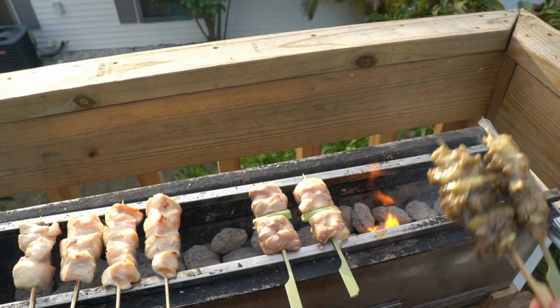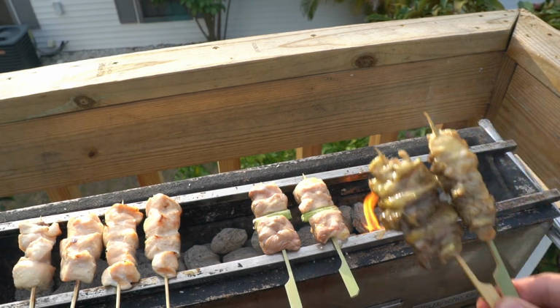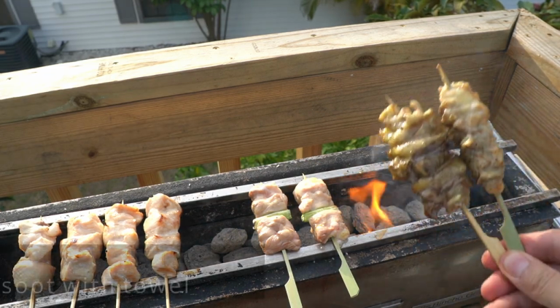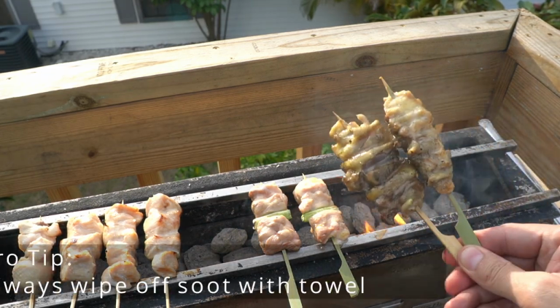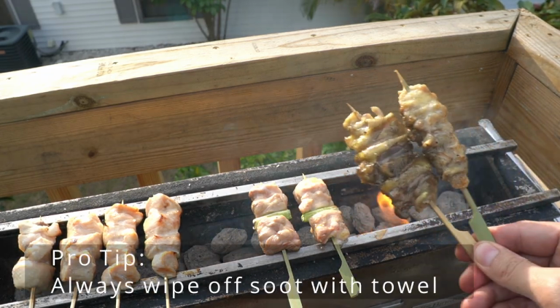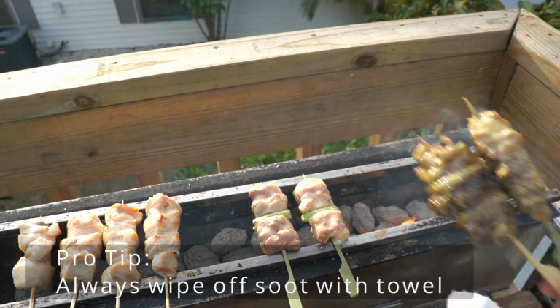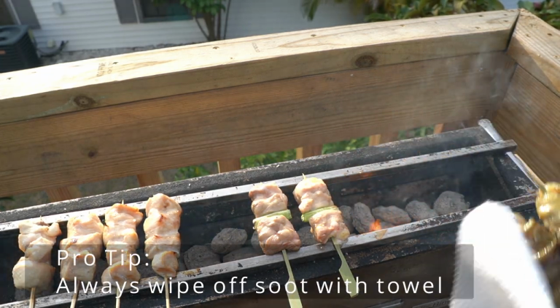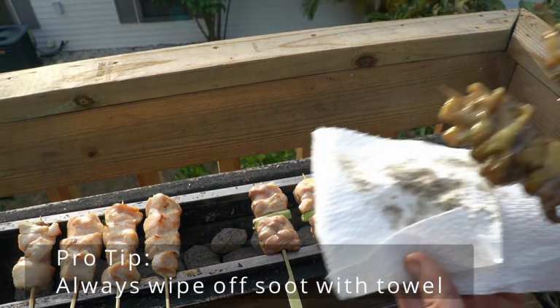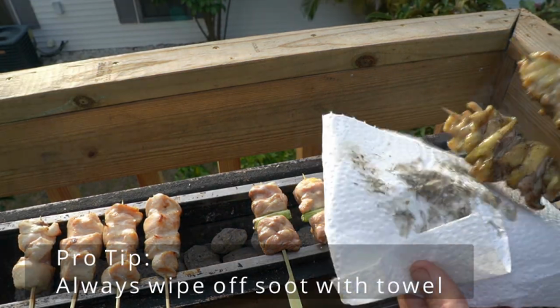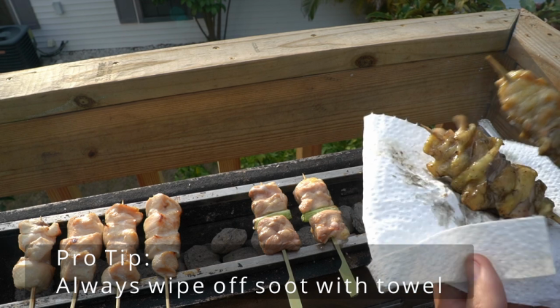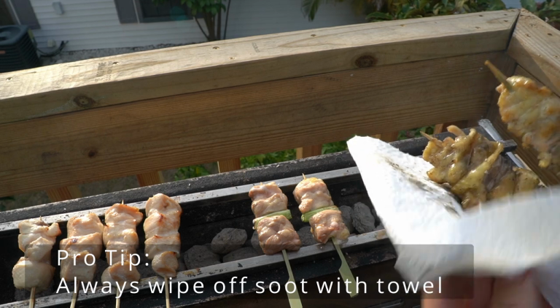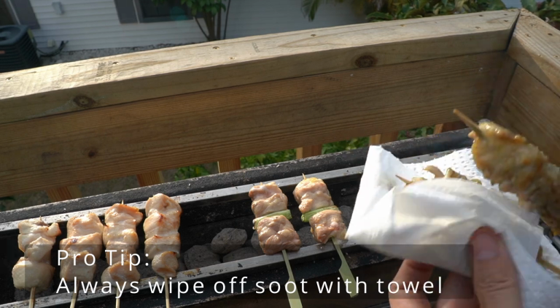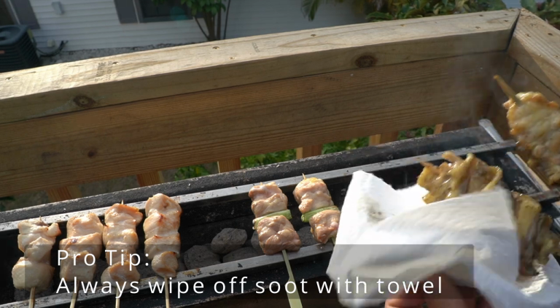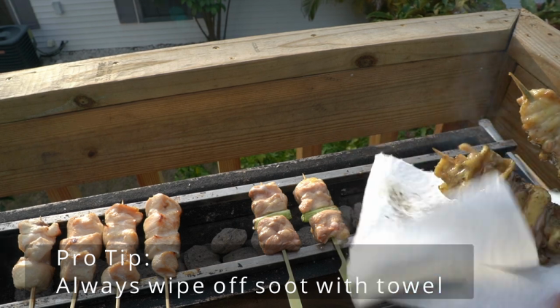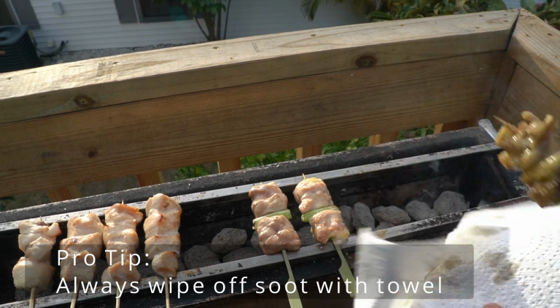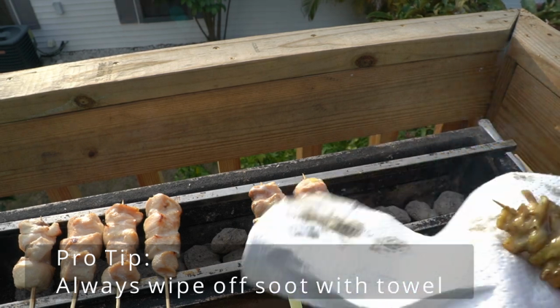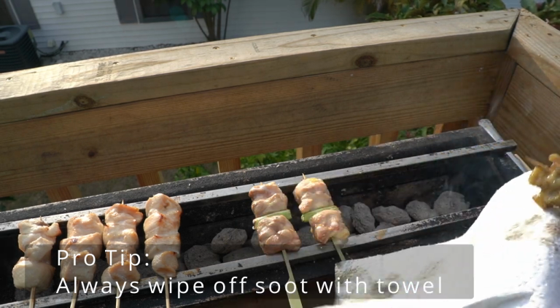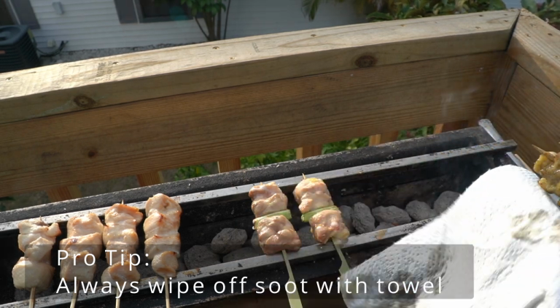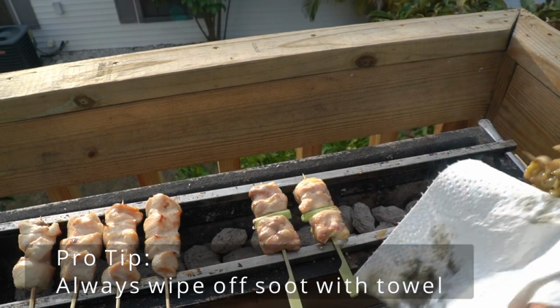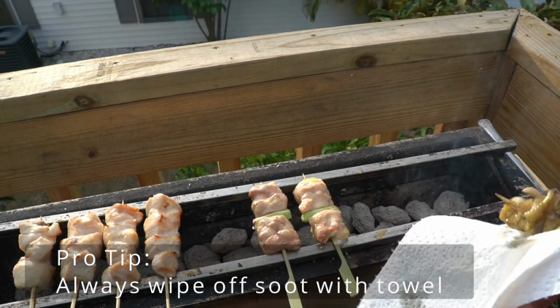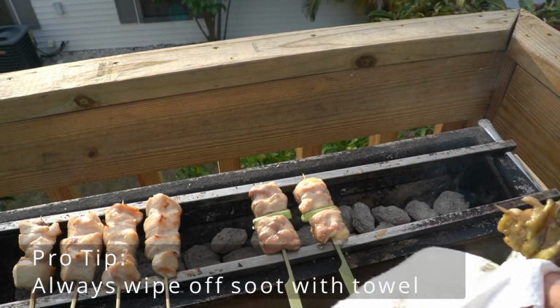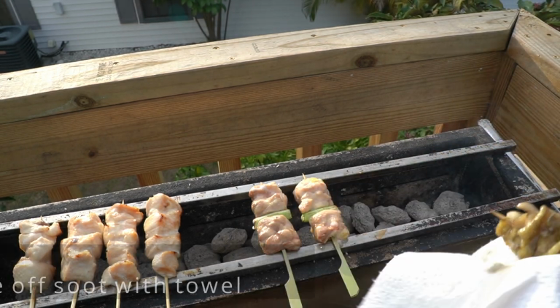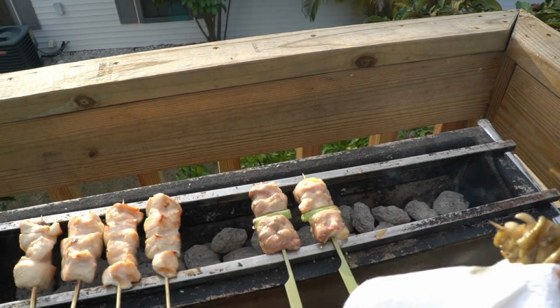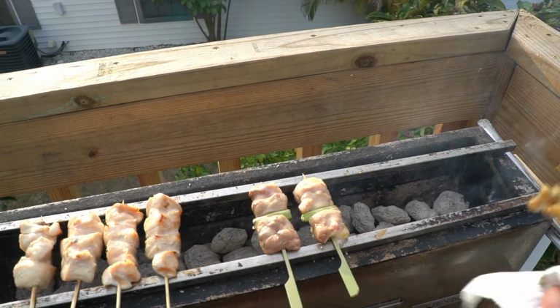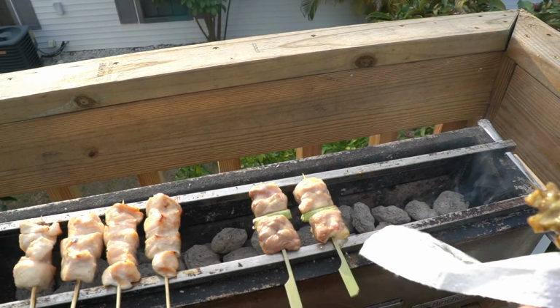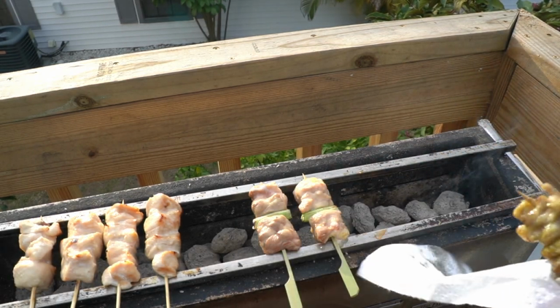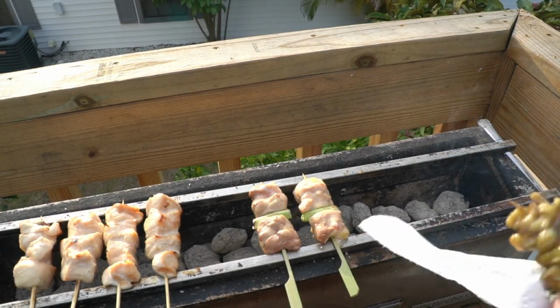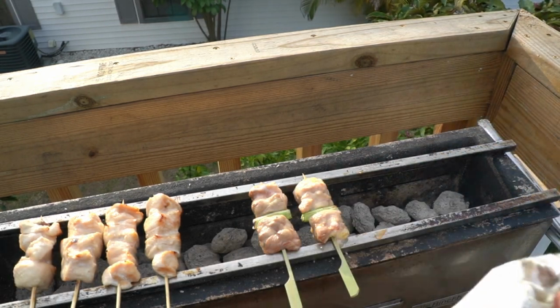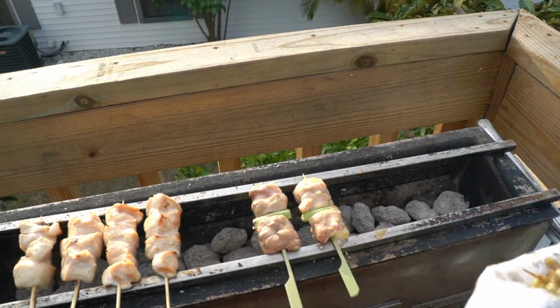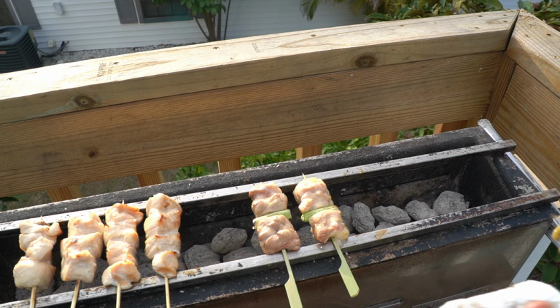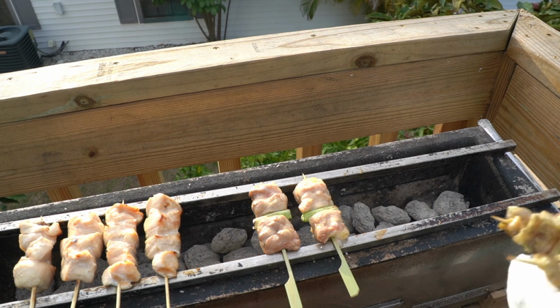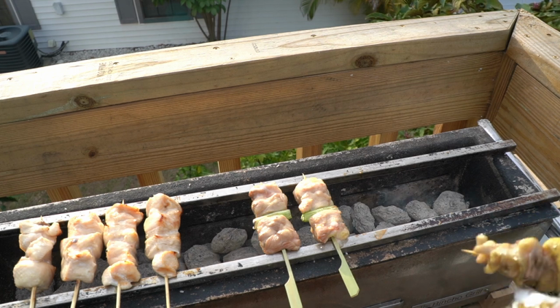If you have something like this, swipe it off — this is not what you want to be eating. It doesn't look good and it doesn't taste good.